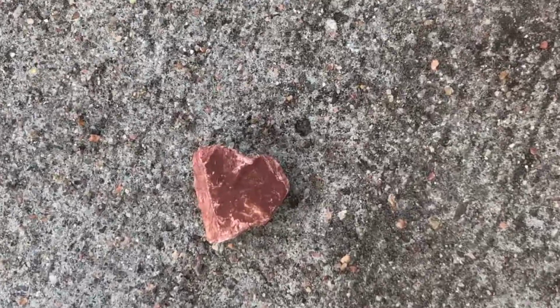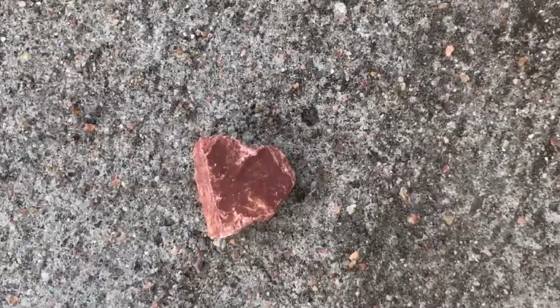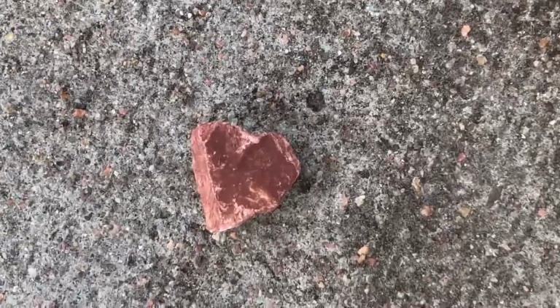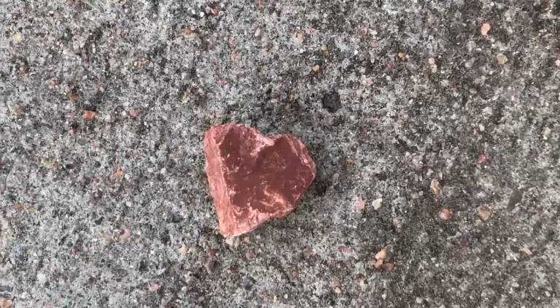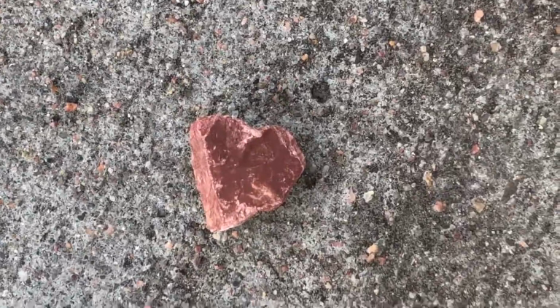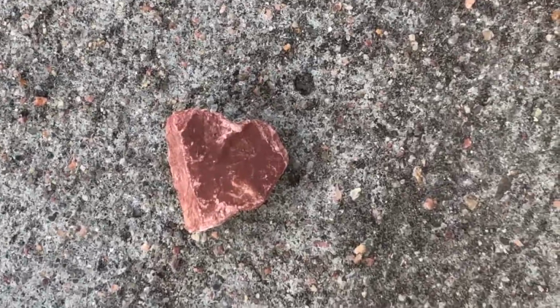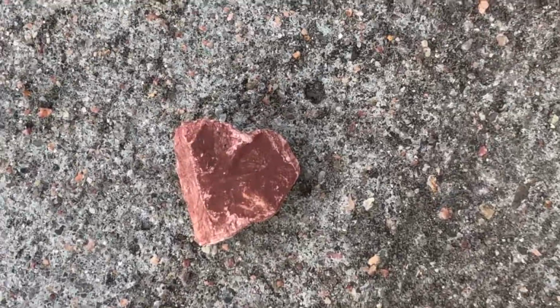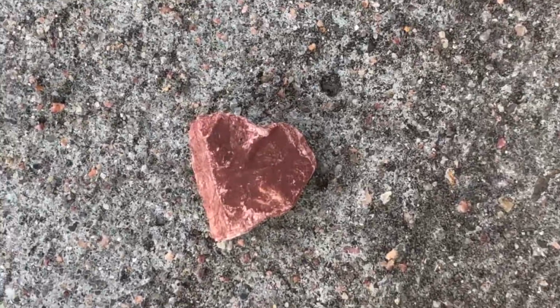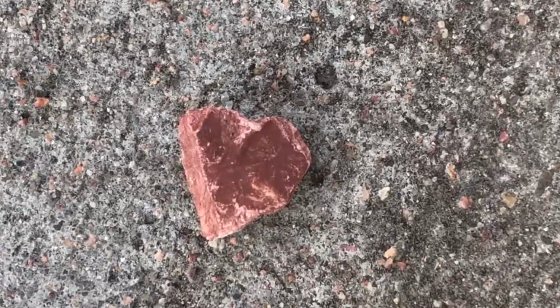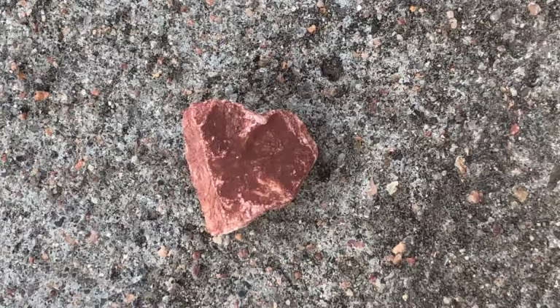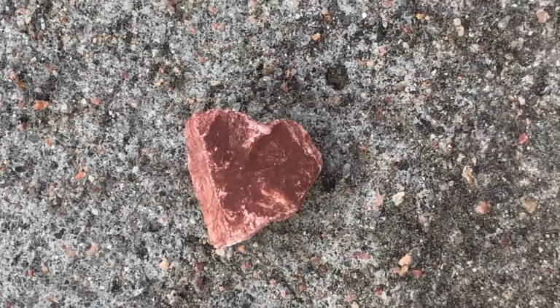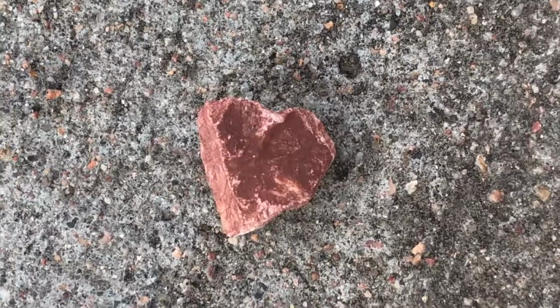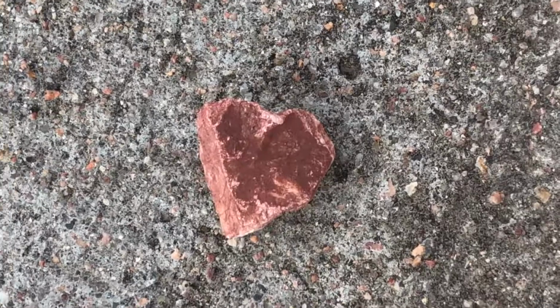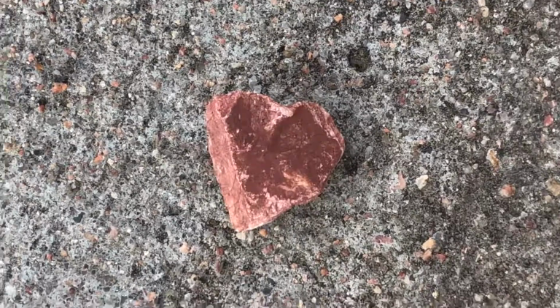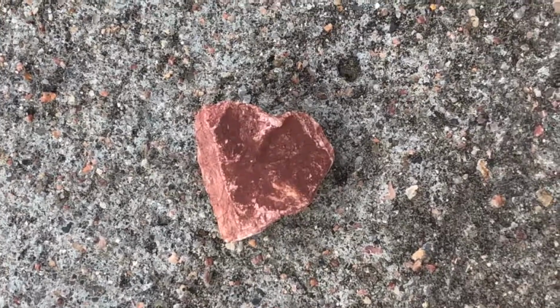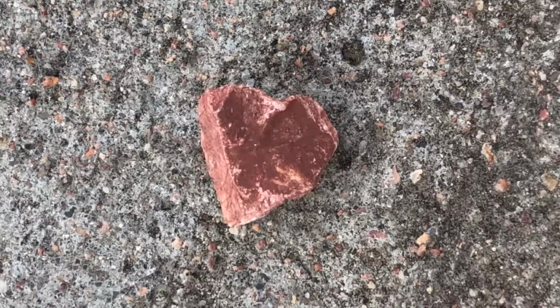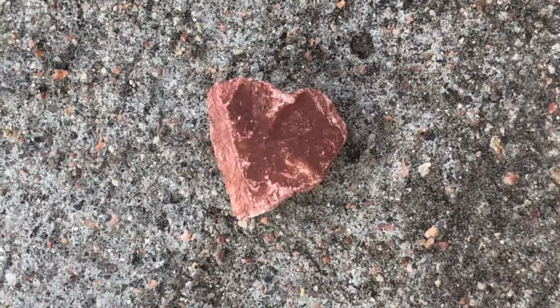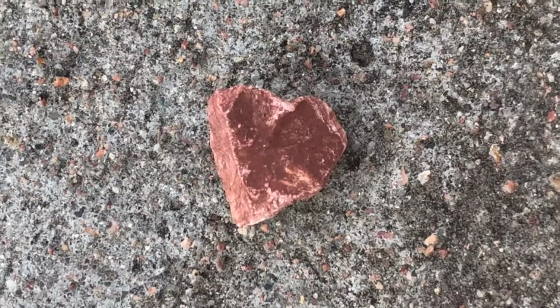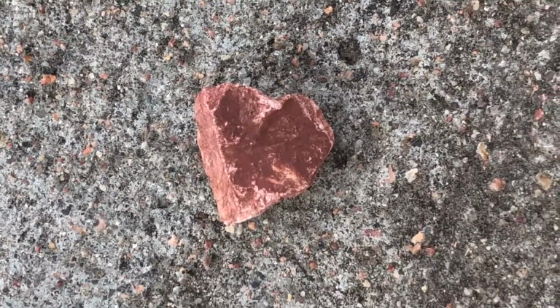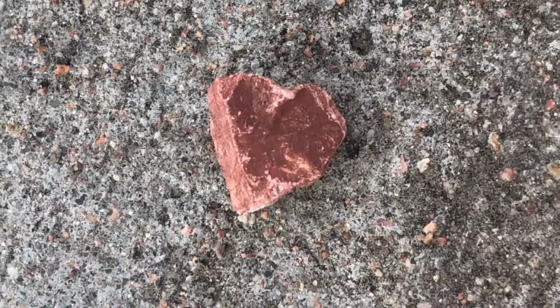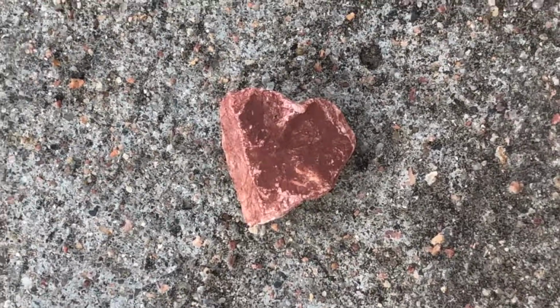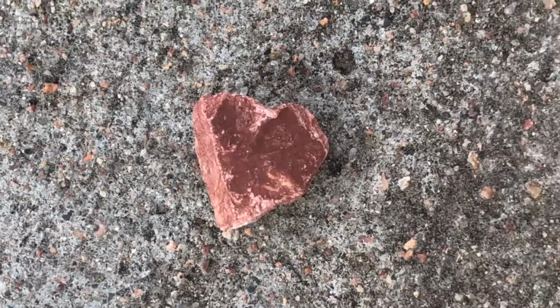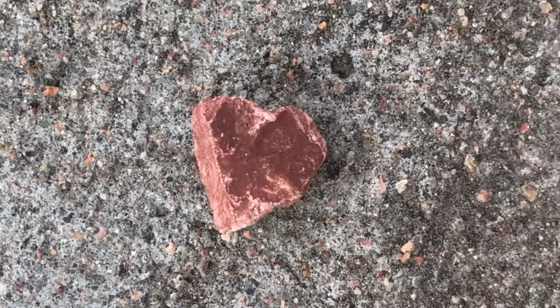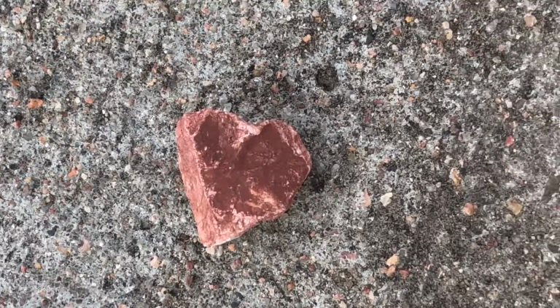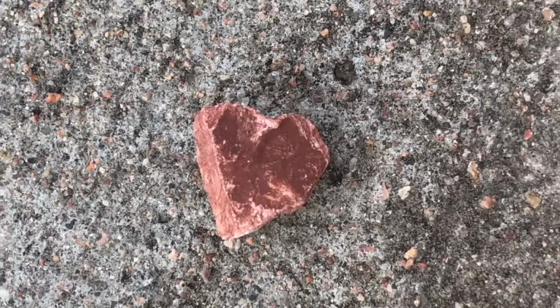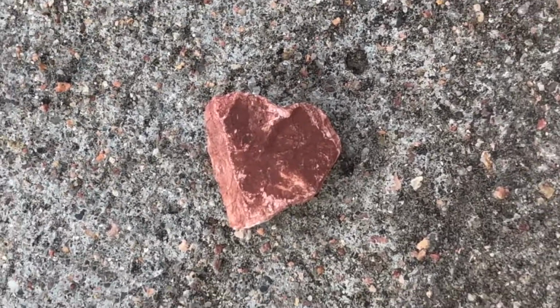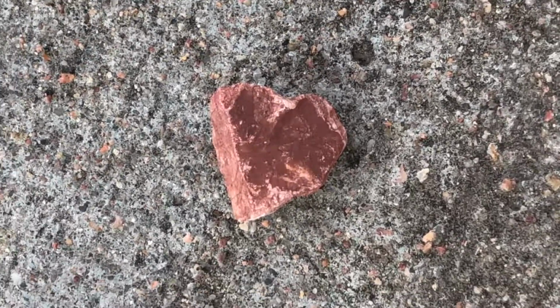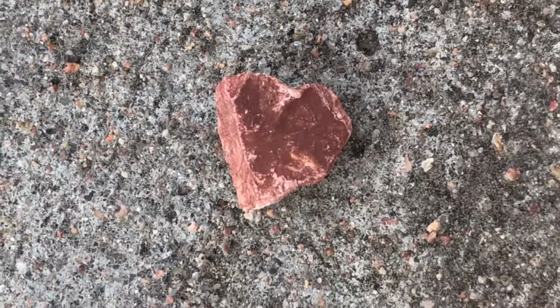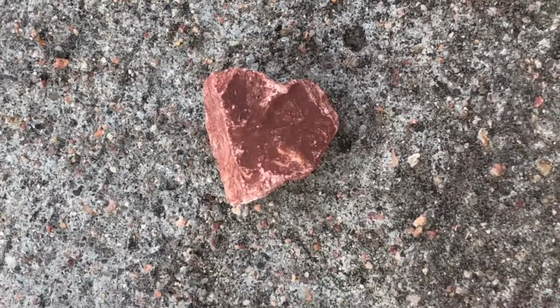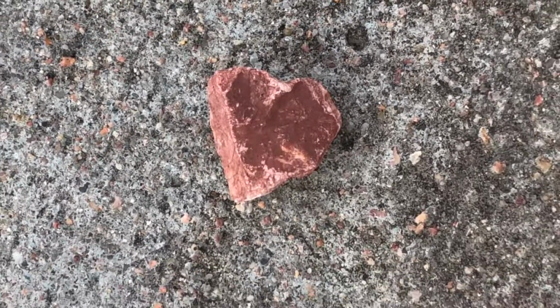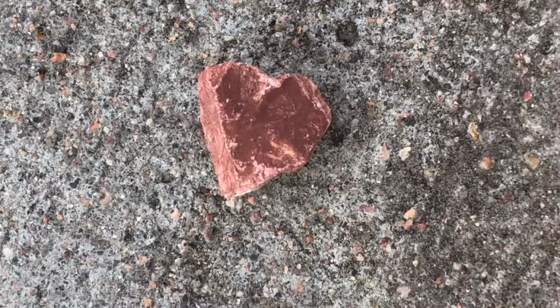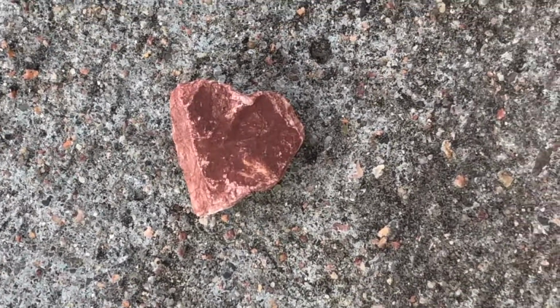Alright, very cute little red heart rock. It almost looks like a piece of steak.